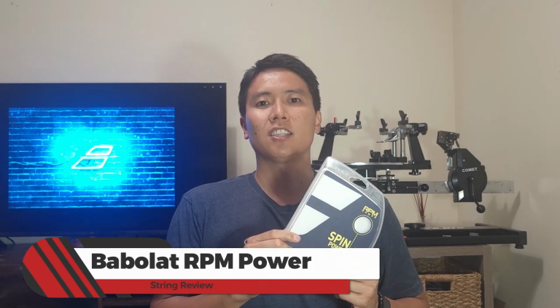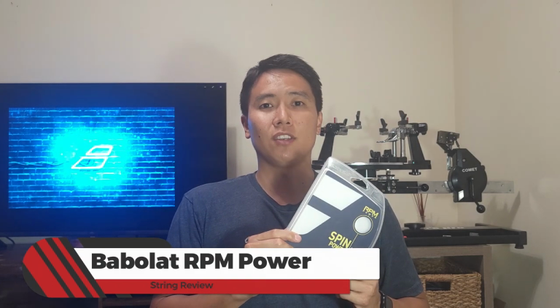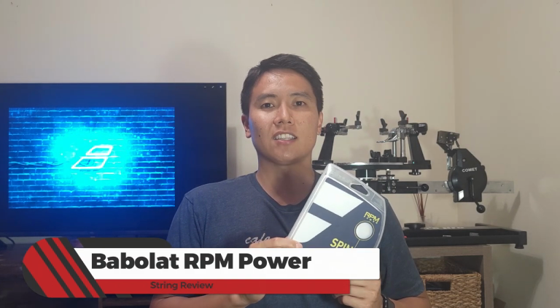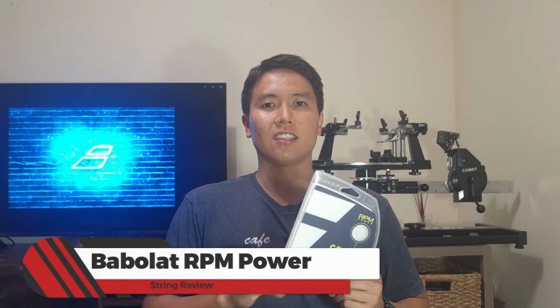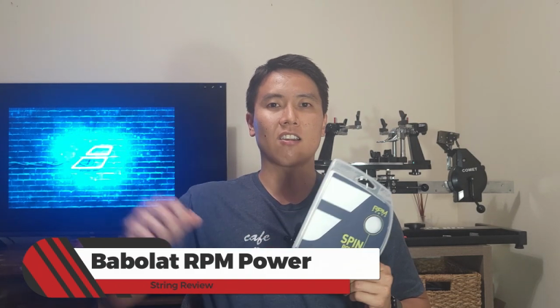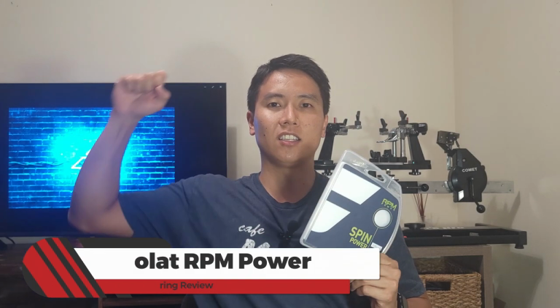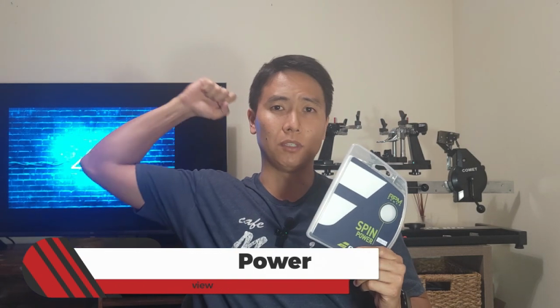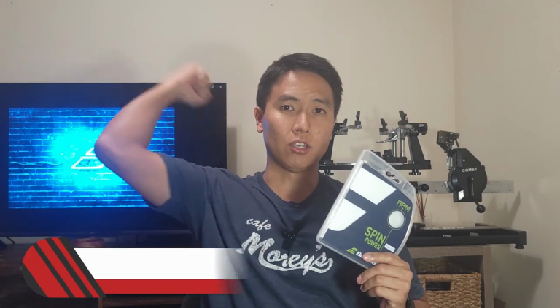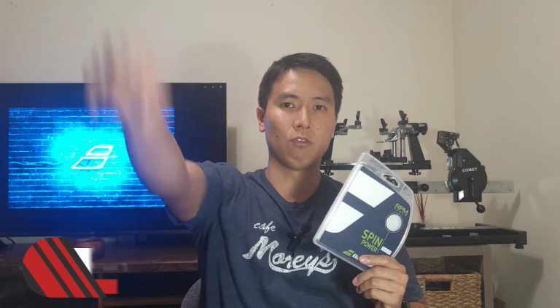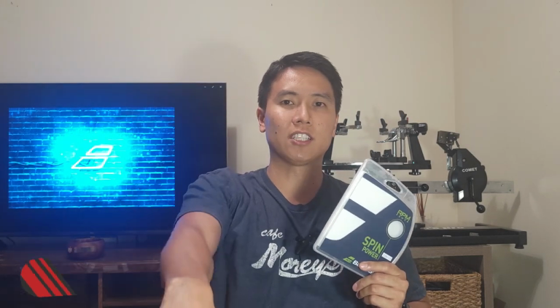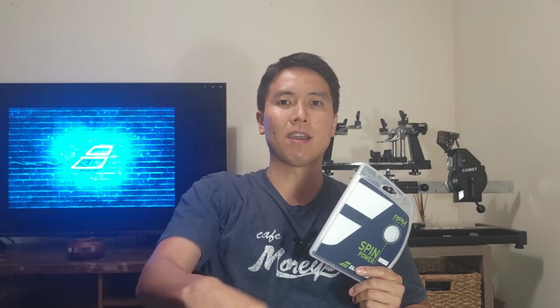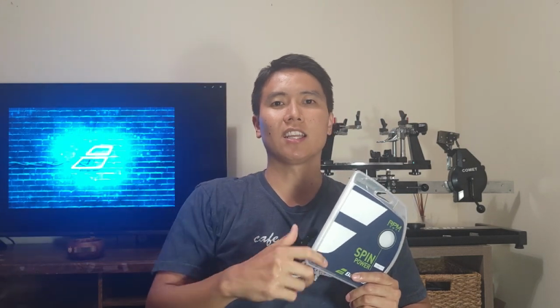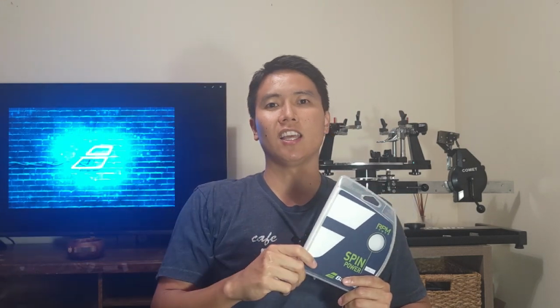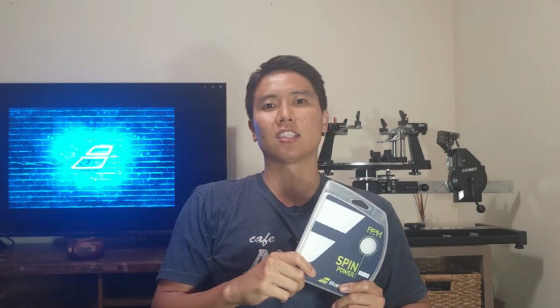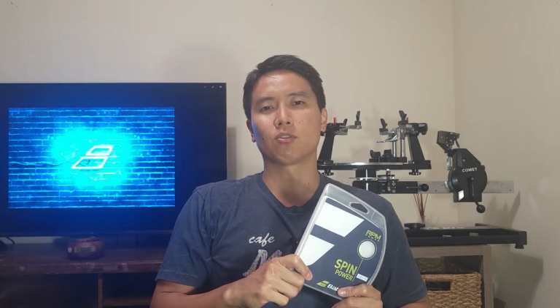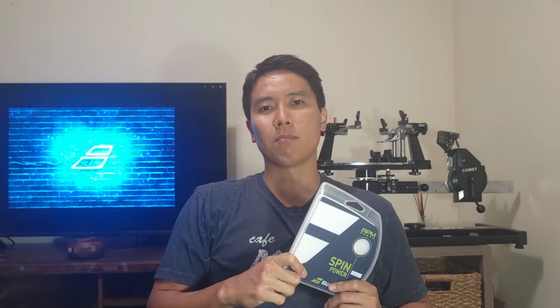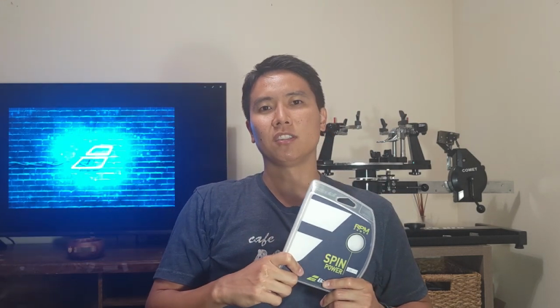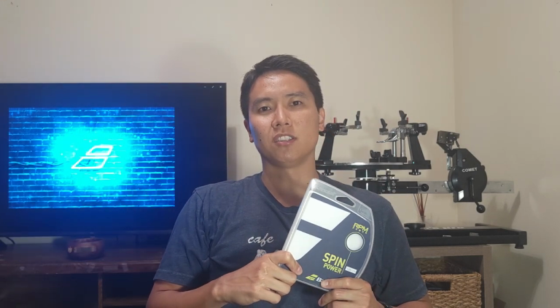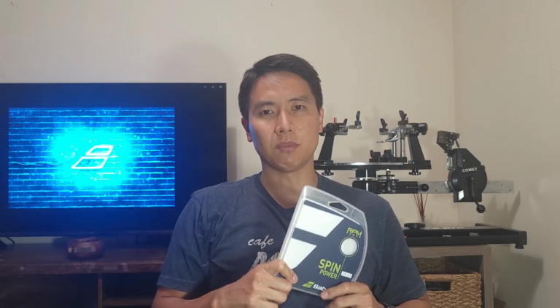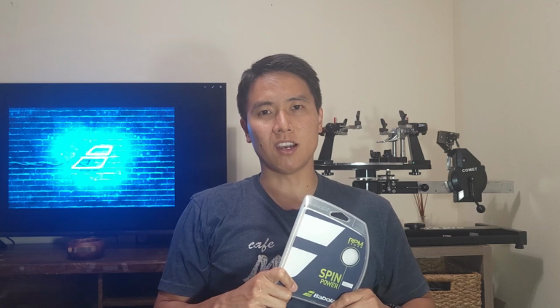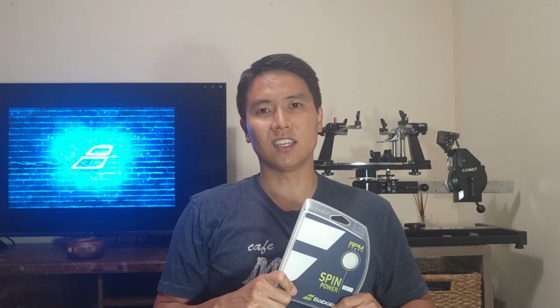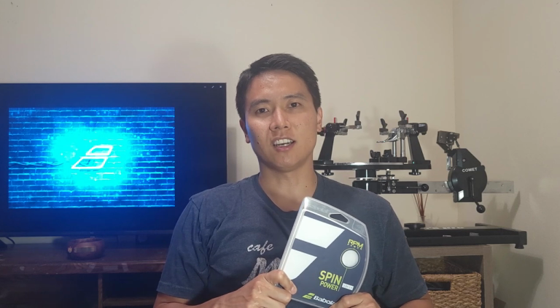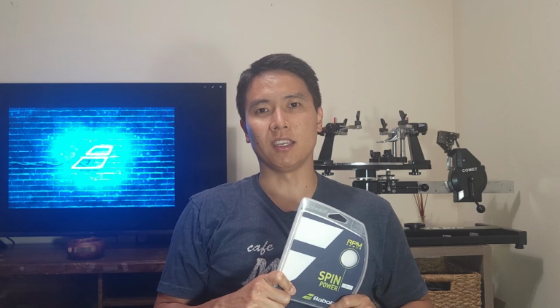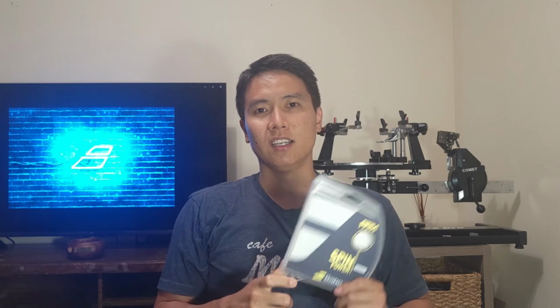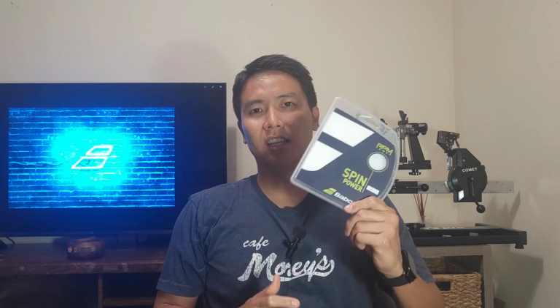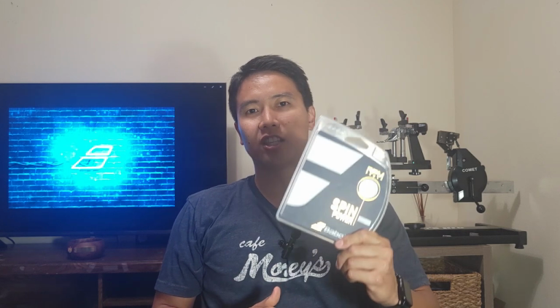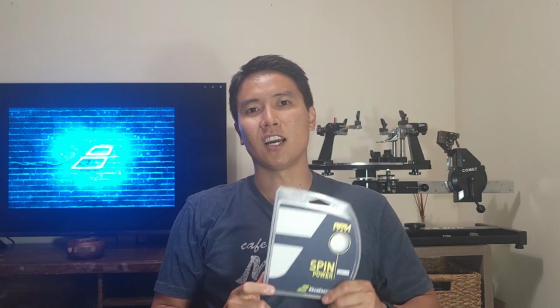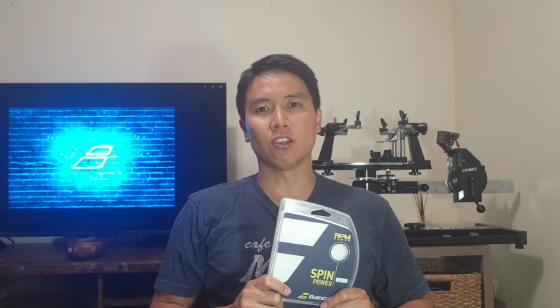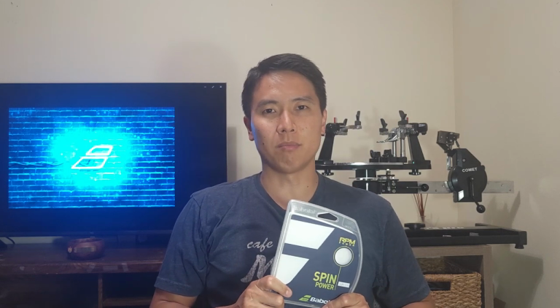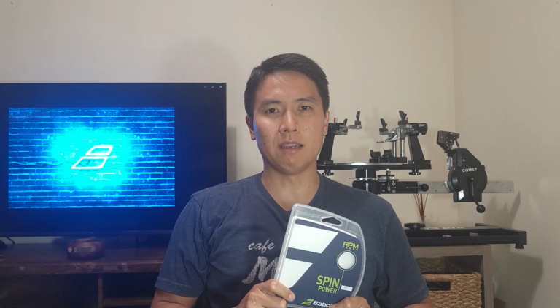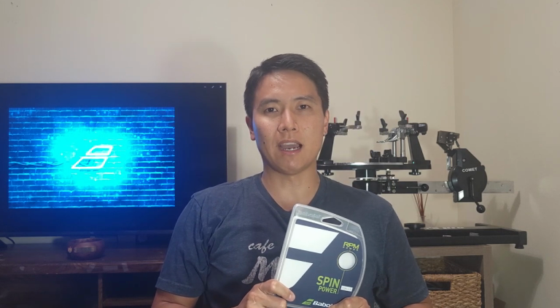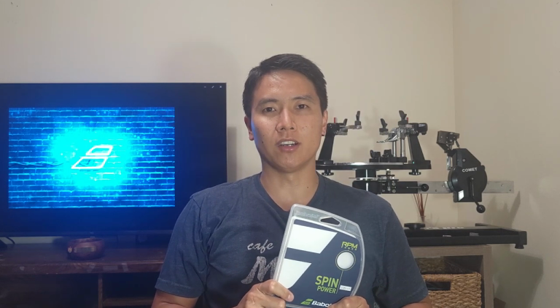If you guys like this content, be sure to overhead smash that like and subscribe button to keep the content coming. Let's check out the RPM Power.